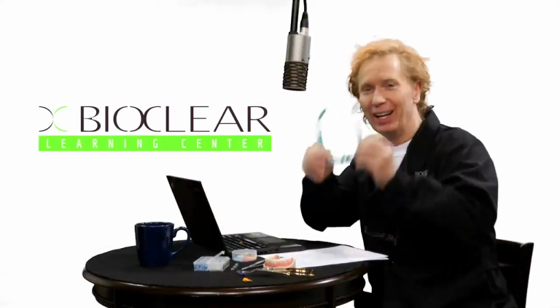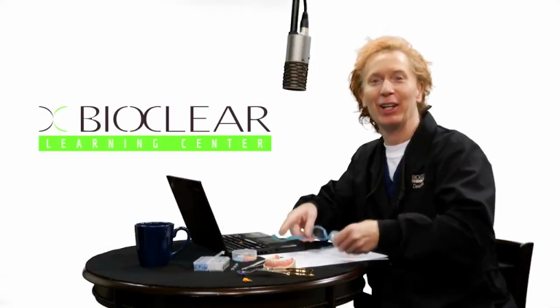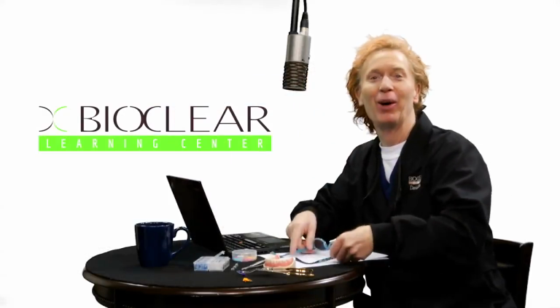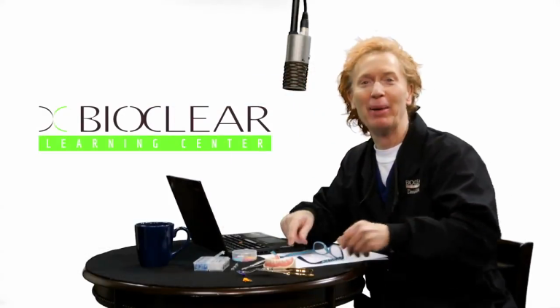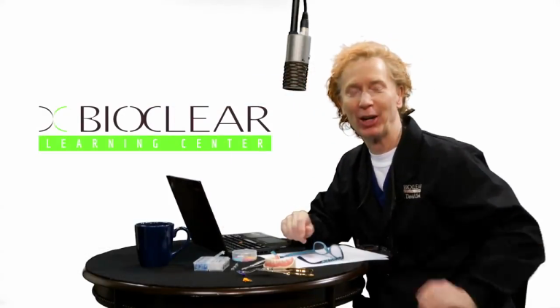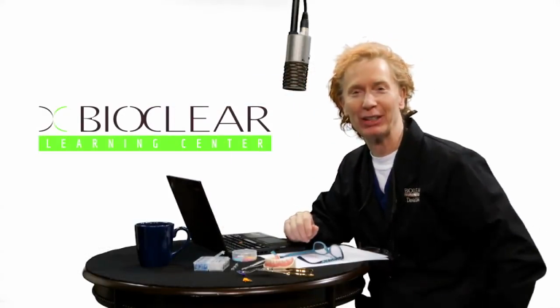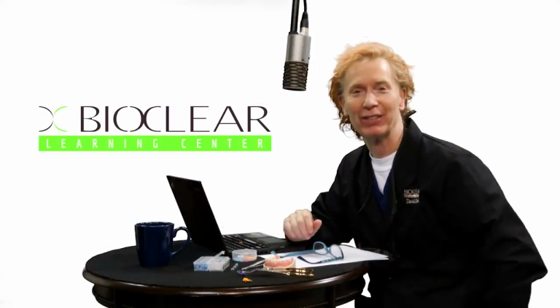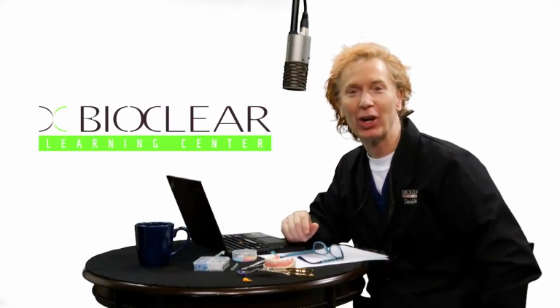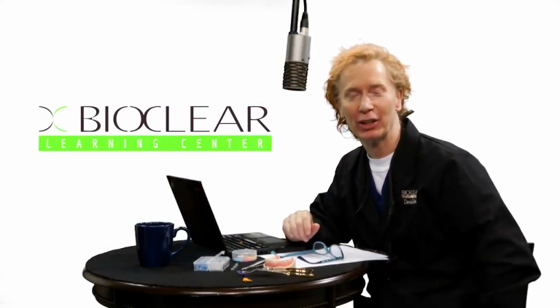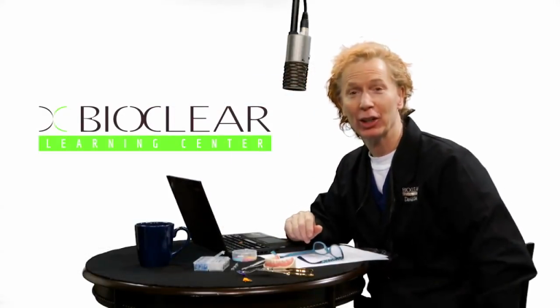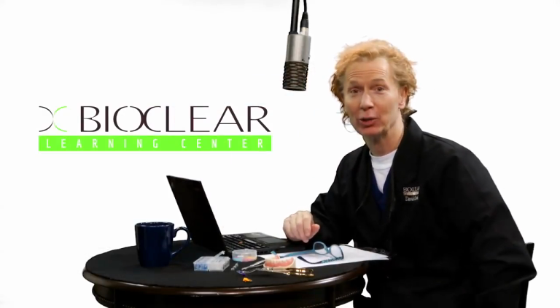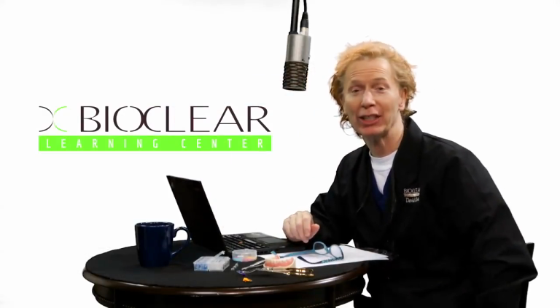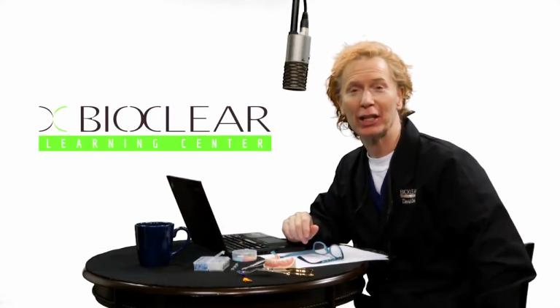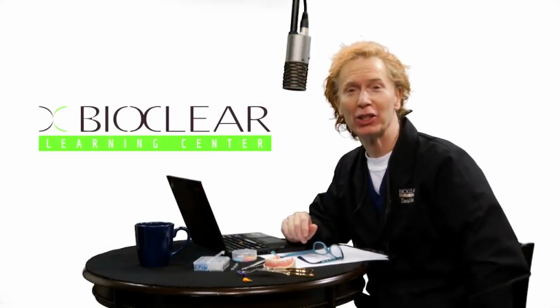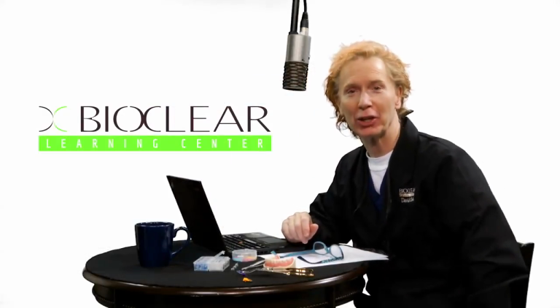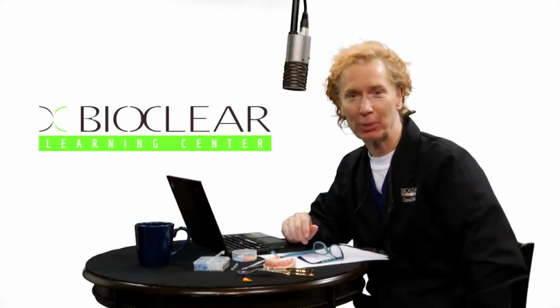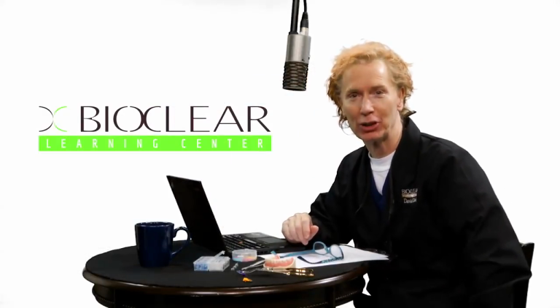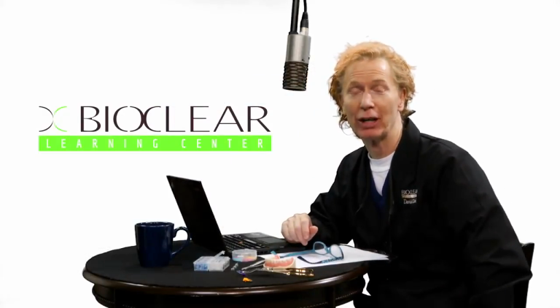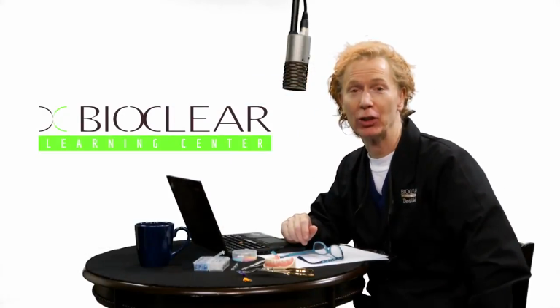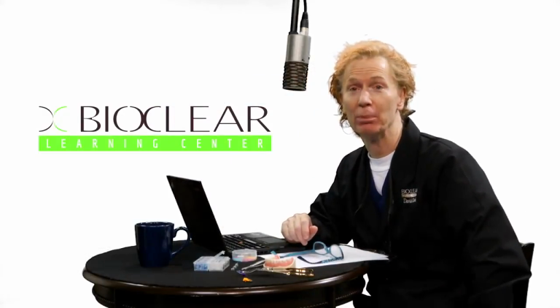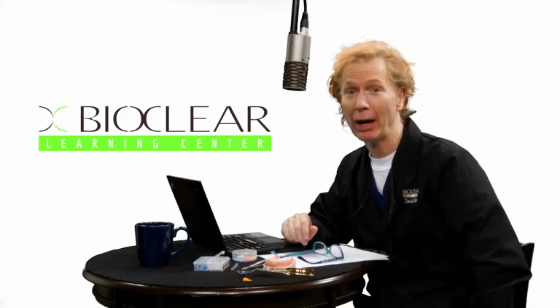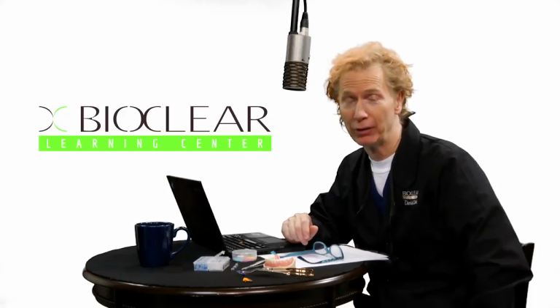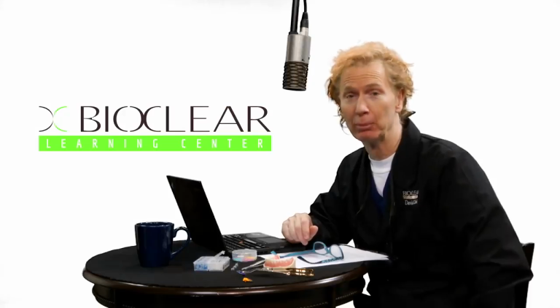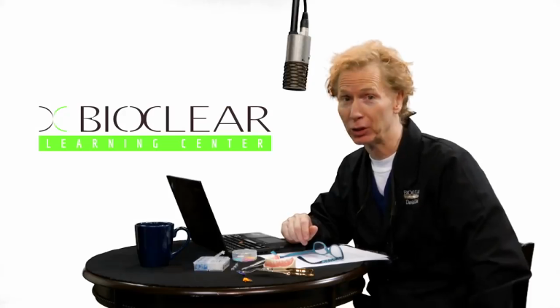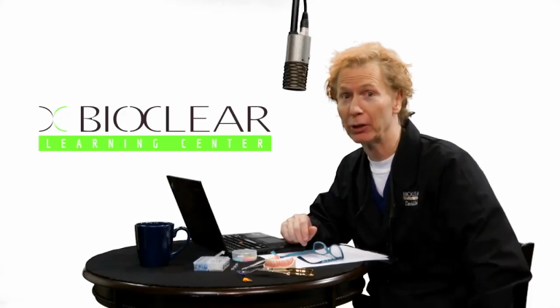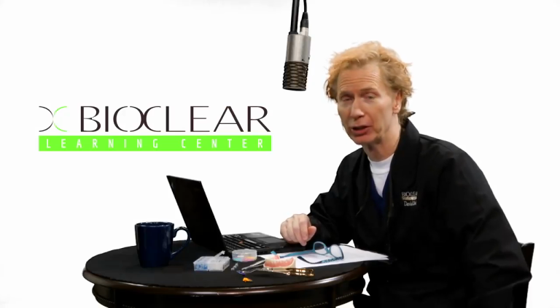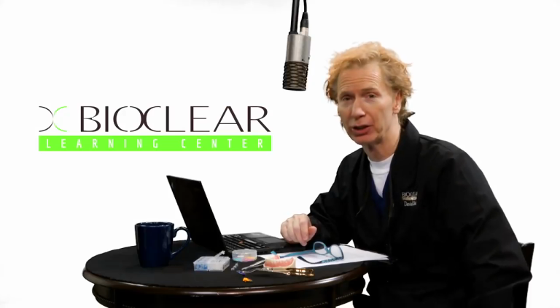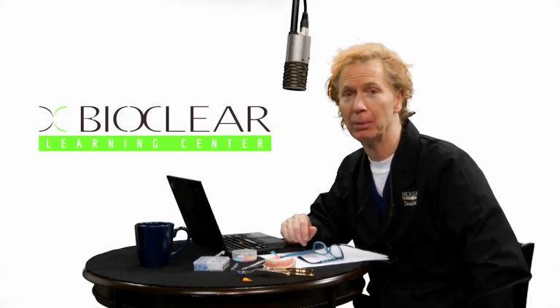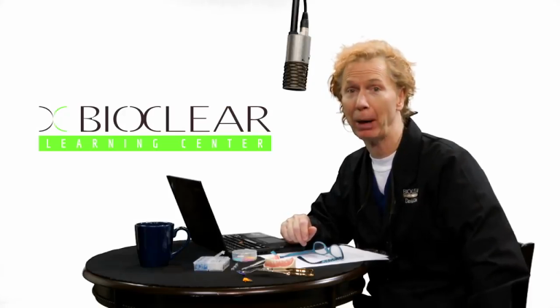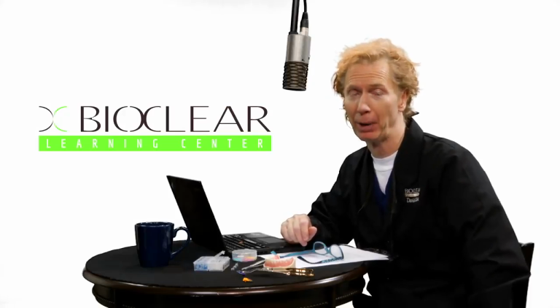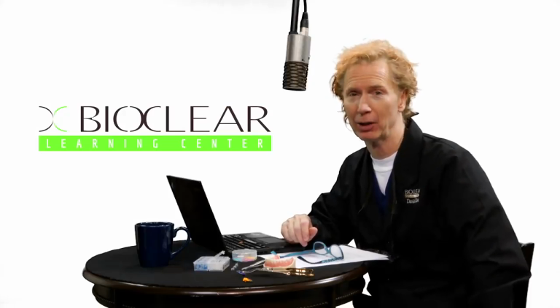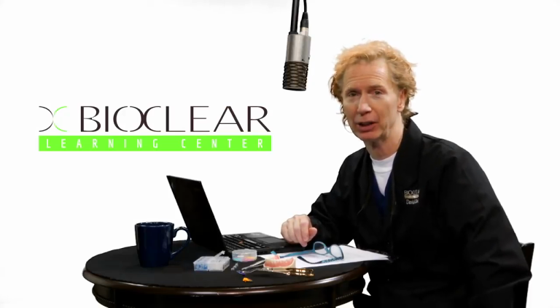Hello, I'm Dr. David Clark. Congratulations on your purchase of the new BioFit posterior system by BioClear.